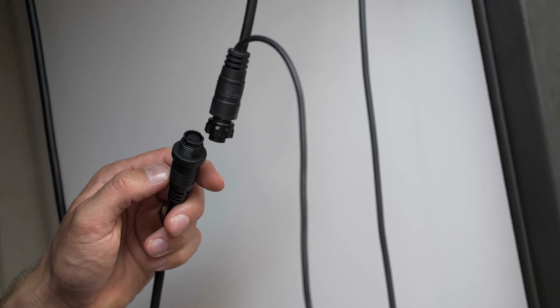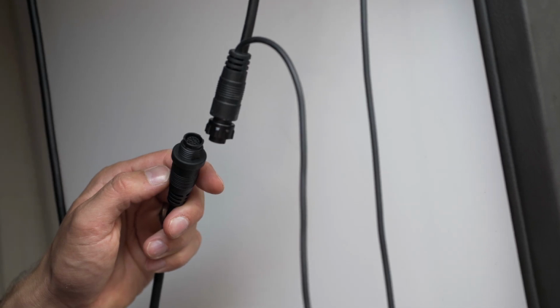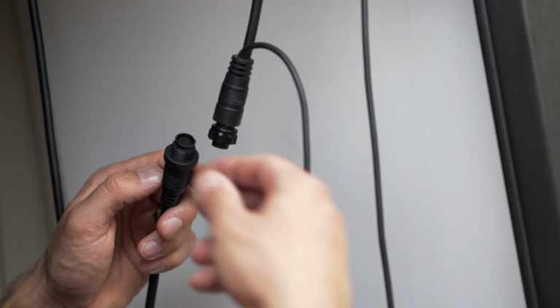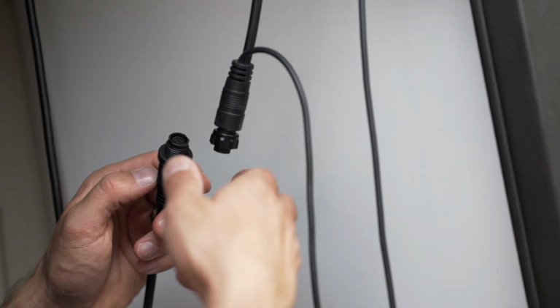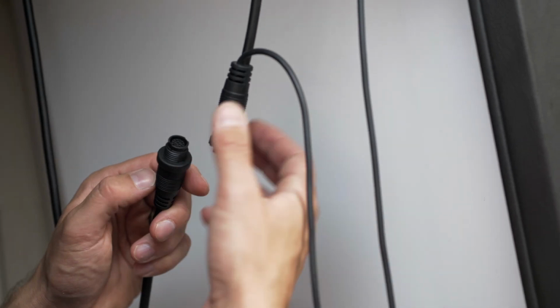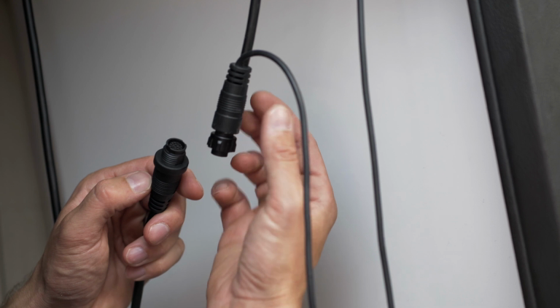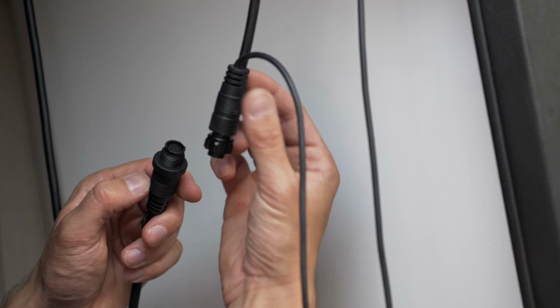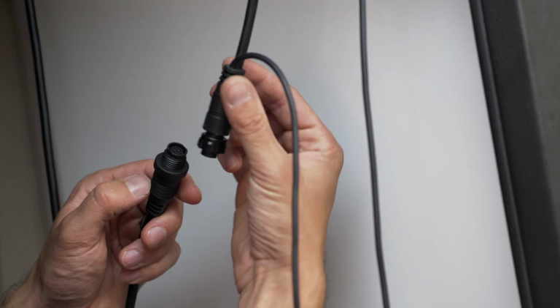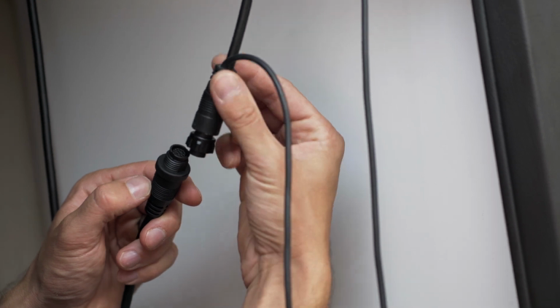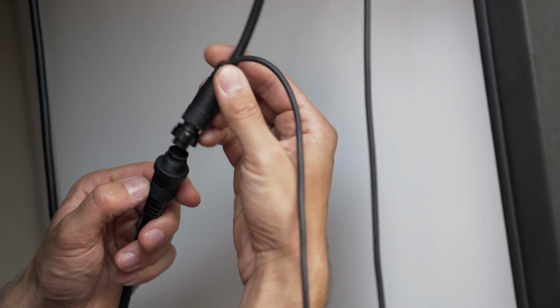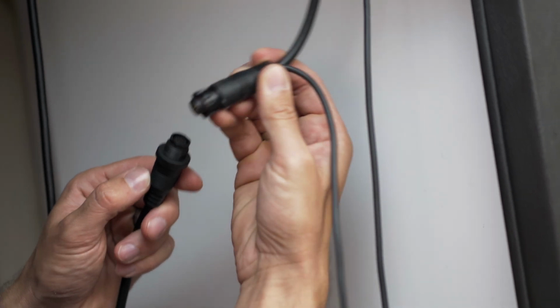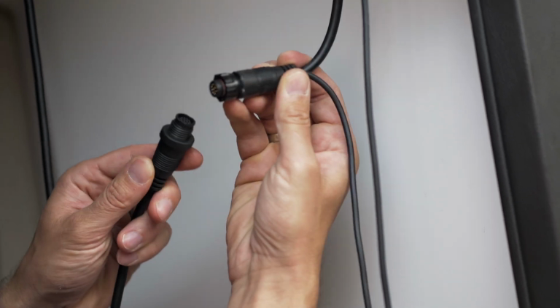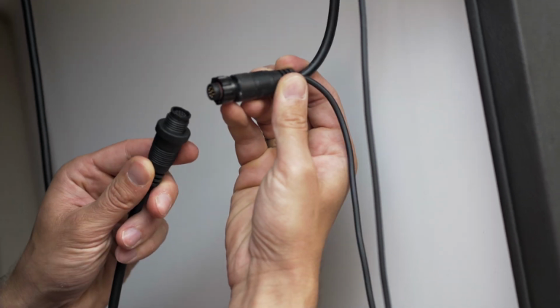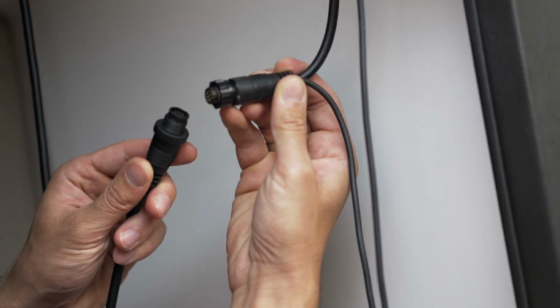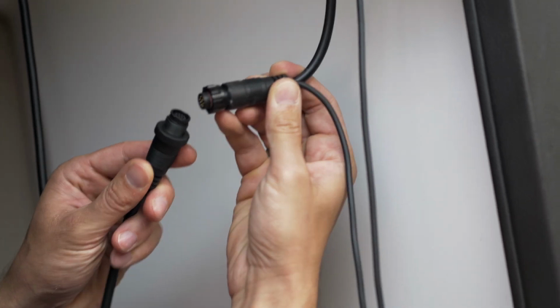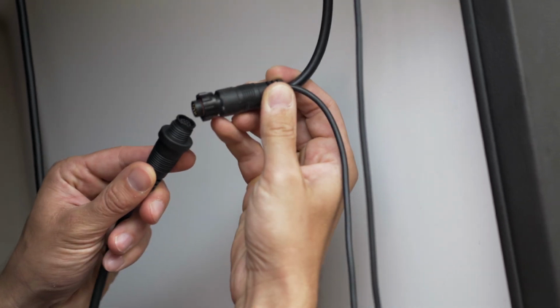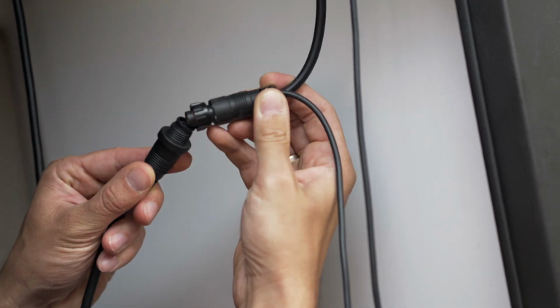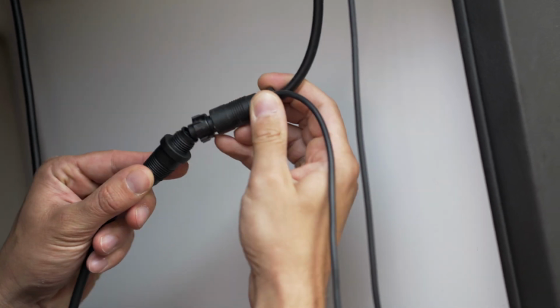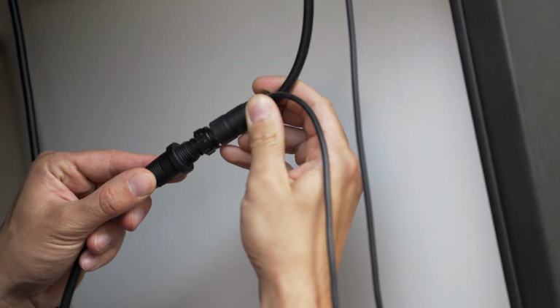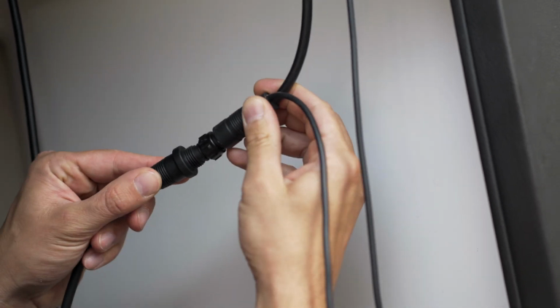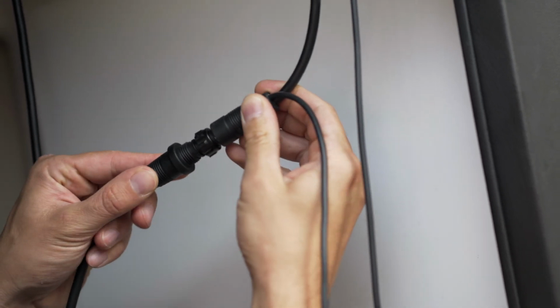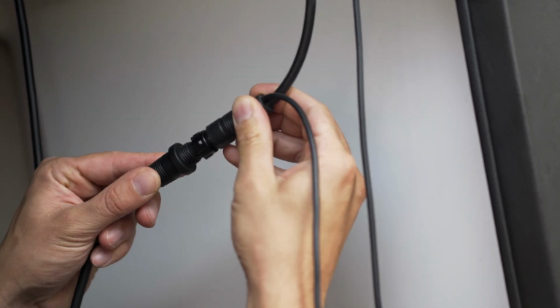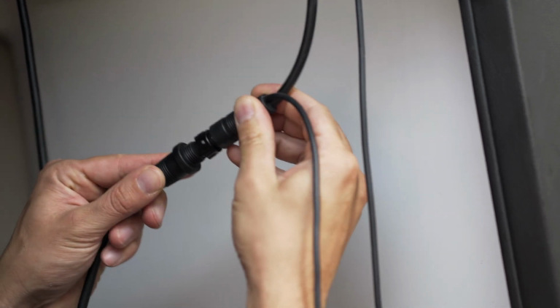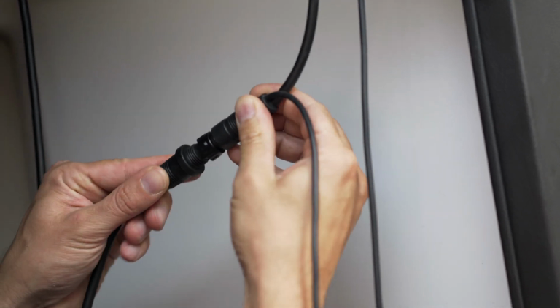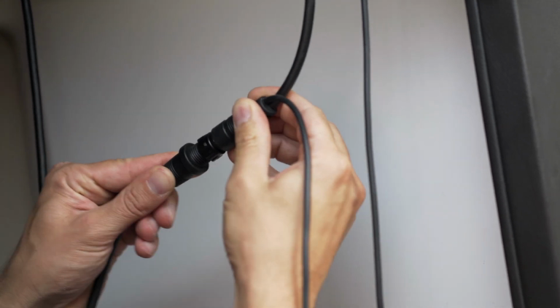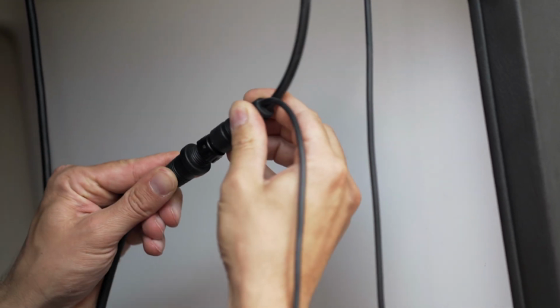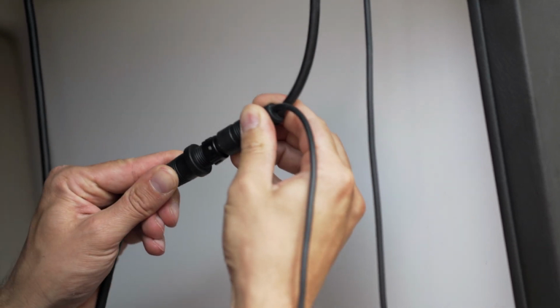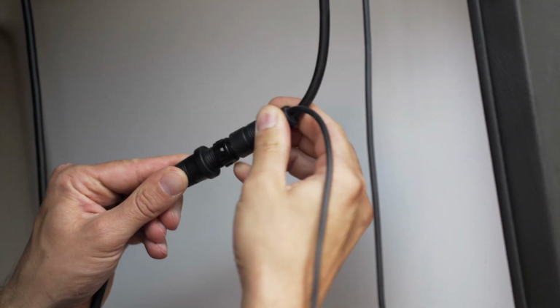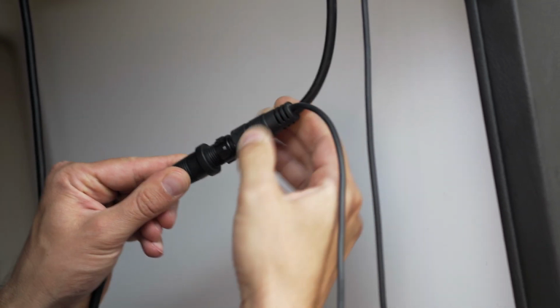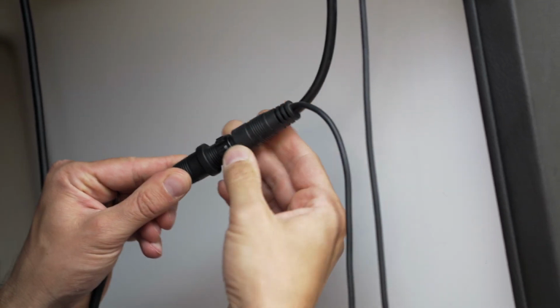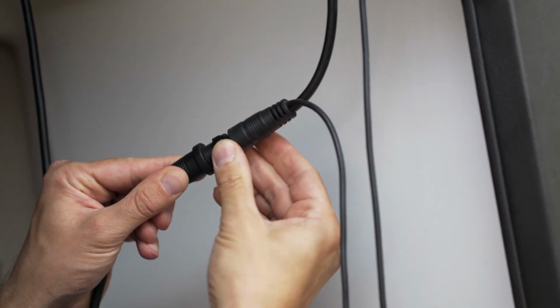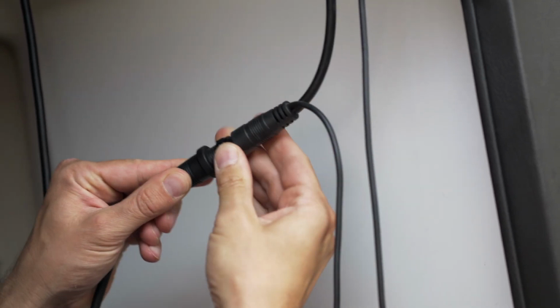Finally, we connect the speaker and cable connection for the control unit using the Y cable, which is connected directly to the Ray90.